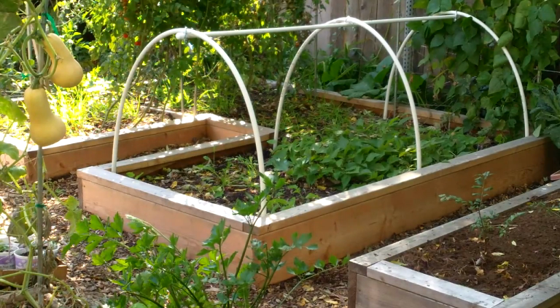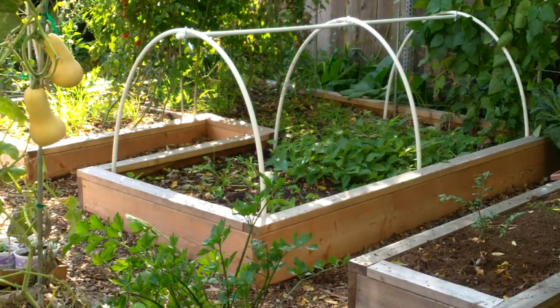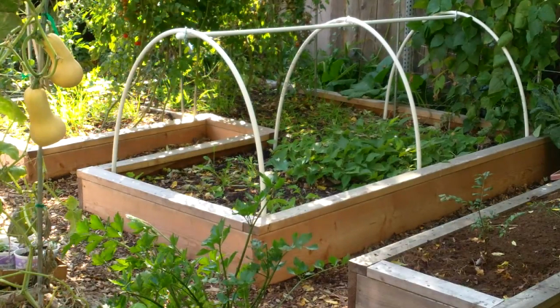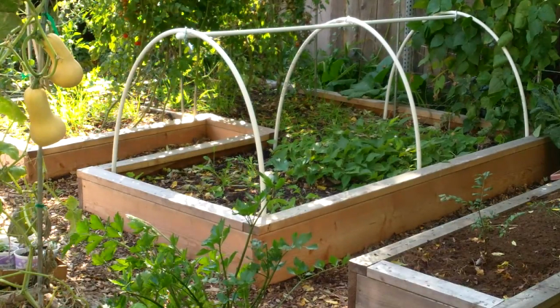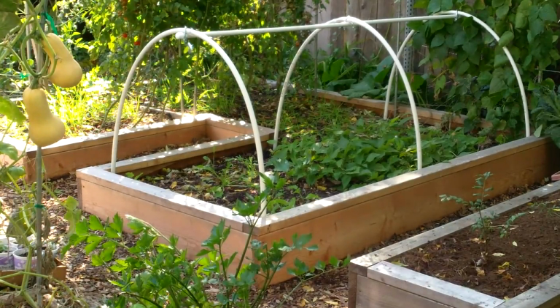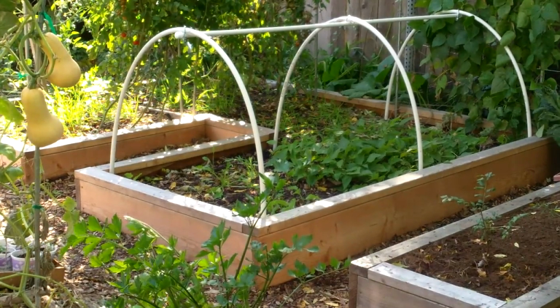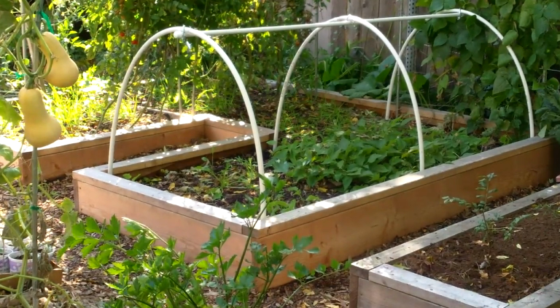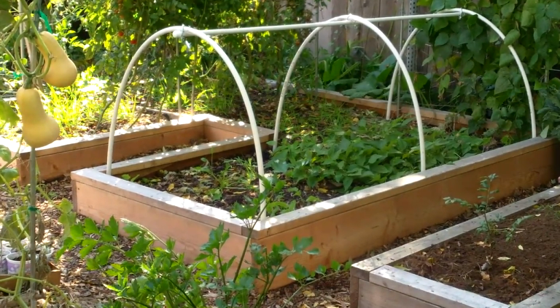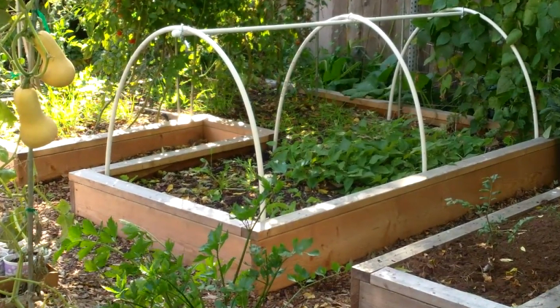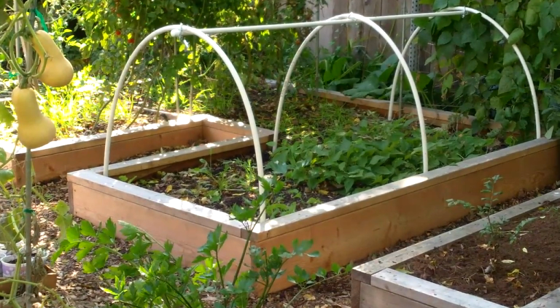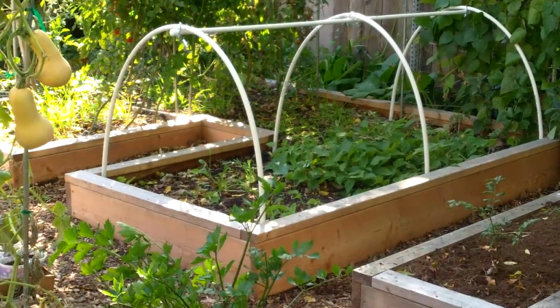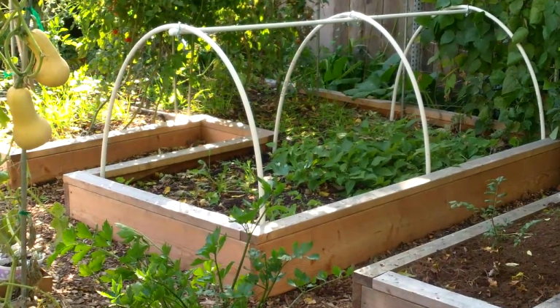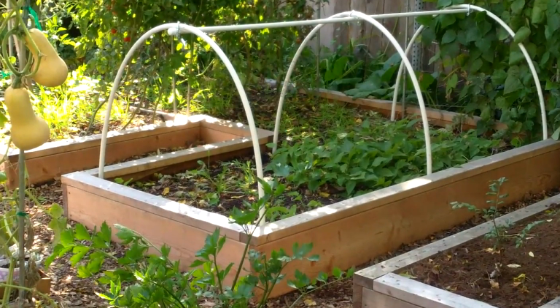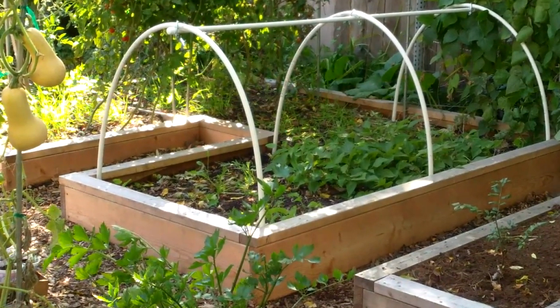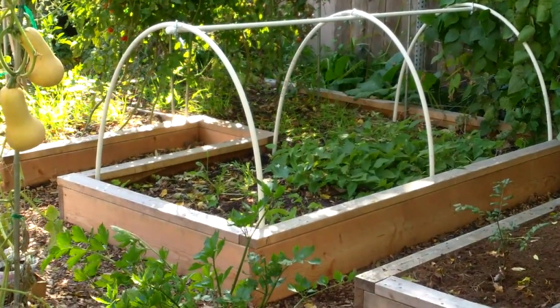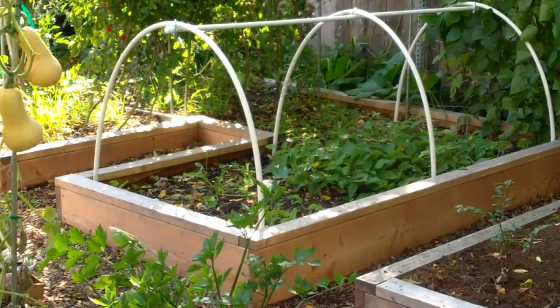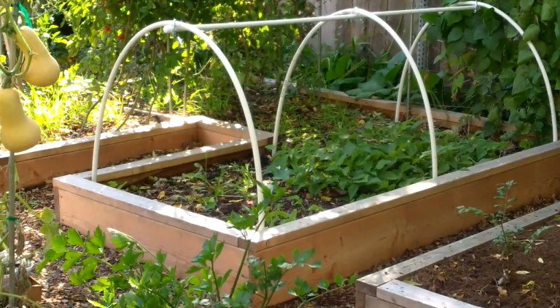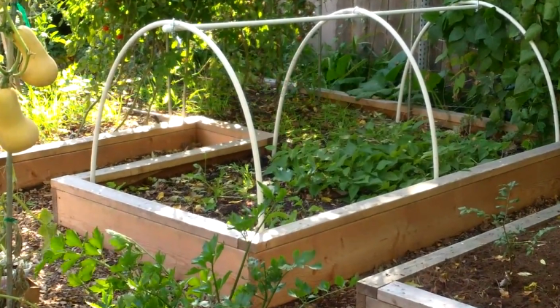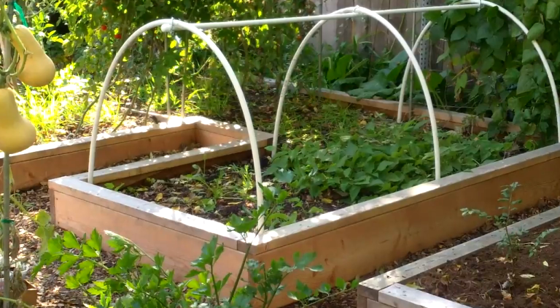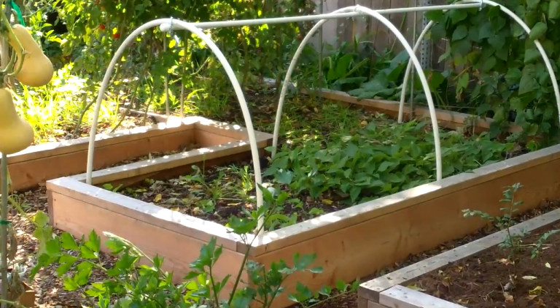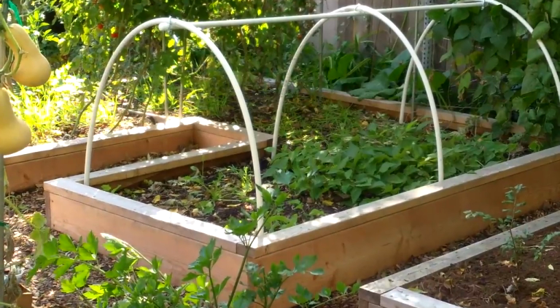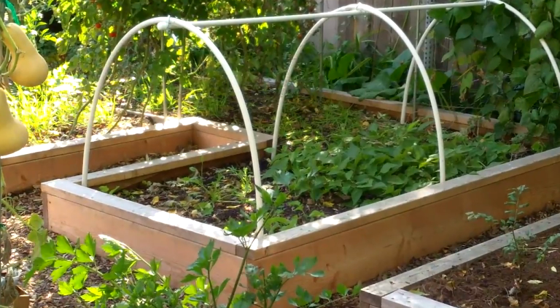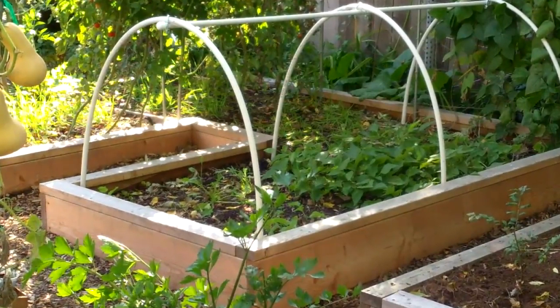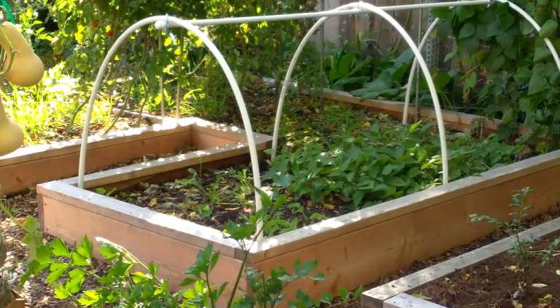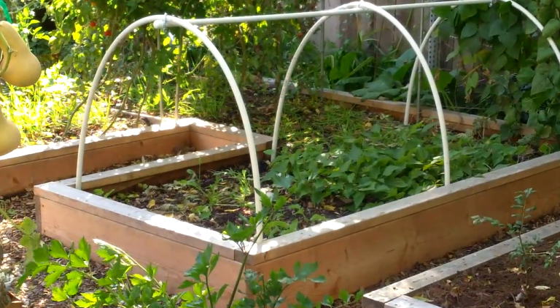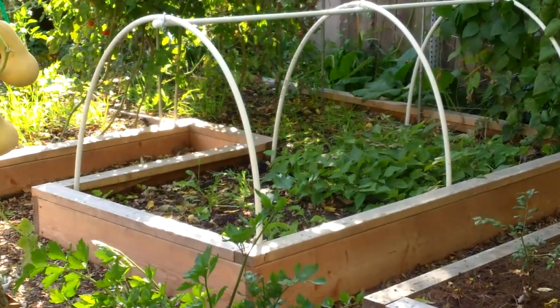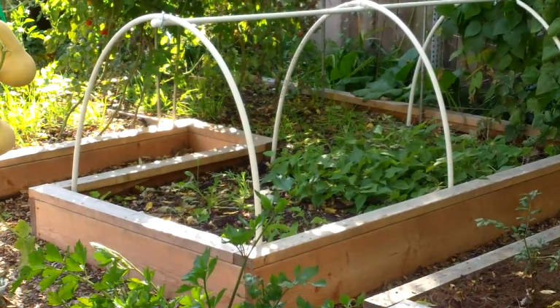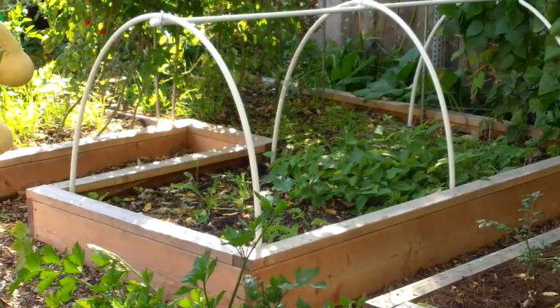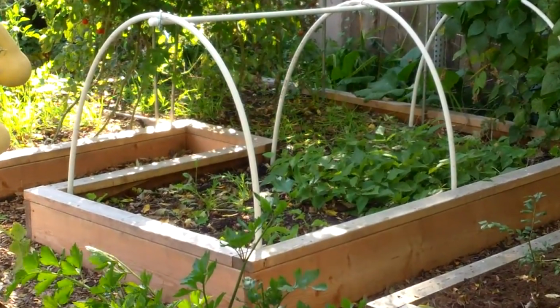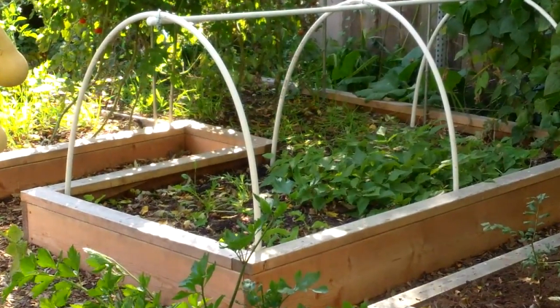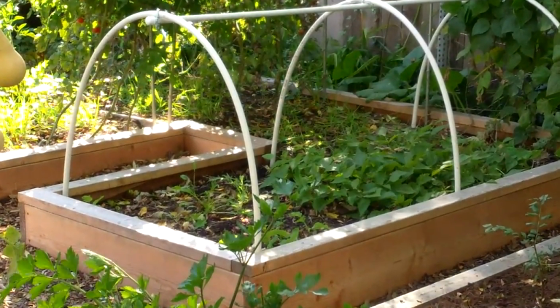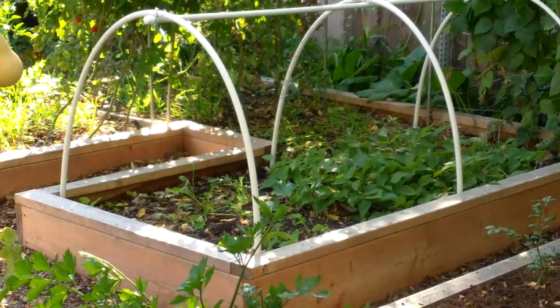The hoops can be anchored on the outside of the bed or the inside. In this case, I chose to anchor them on the inside.